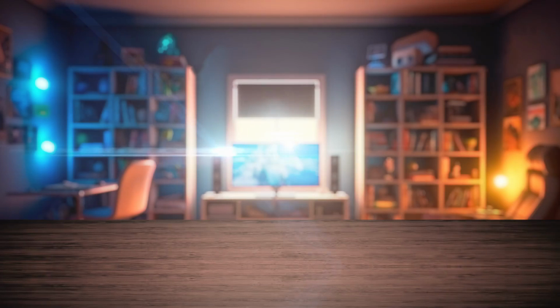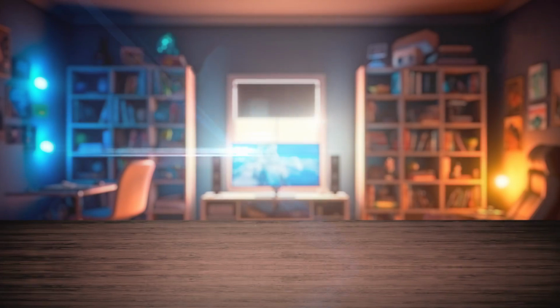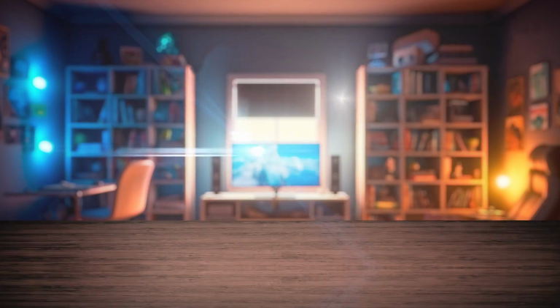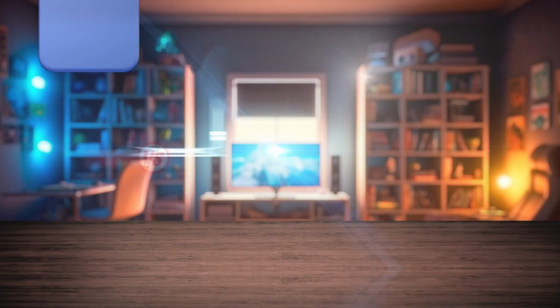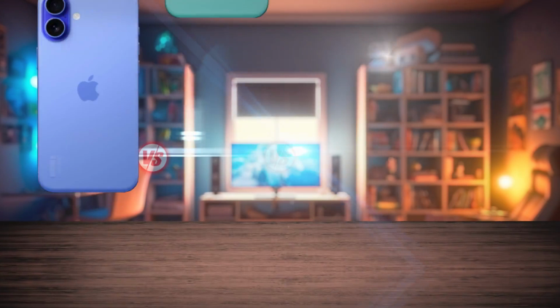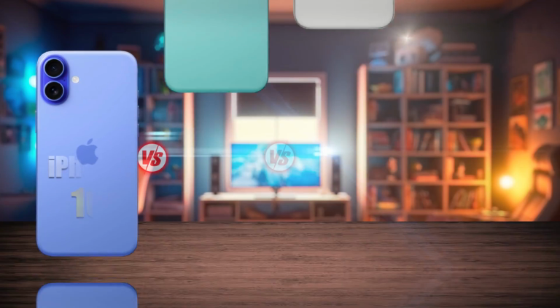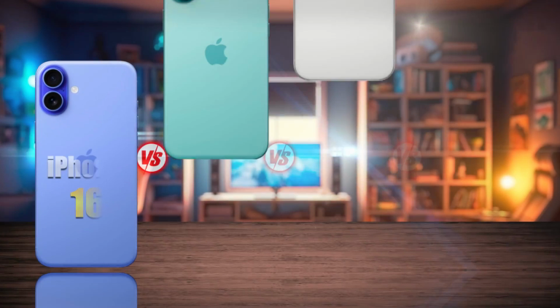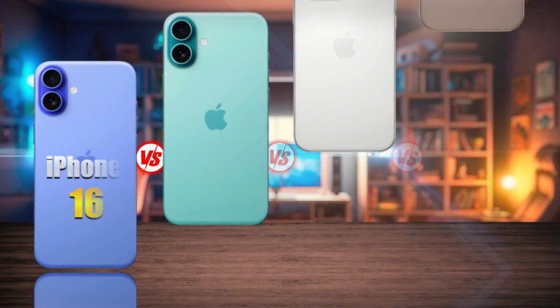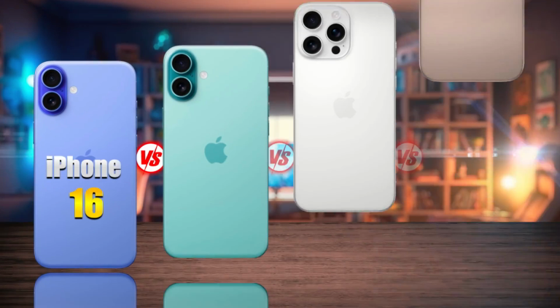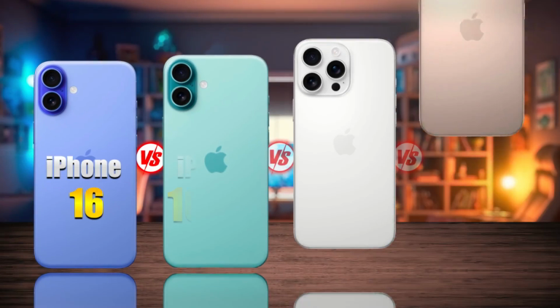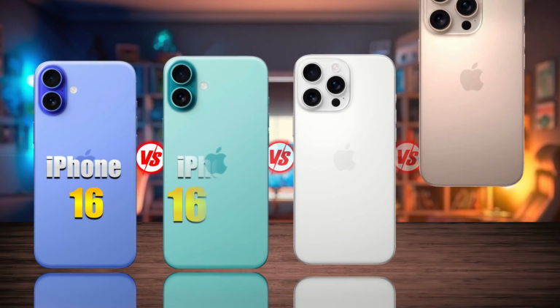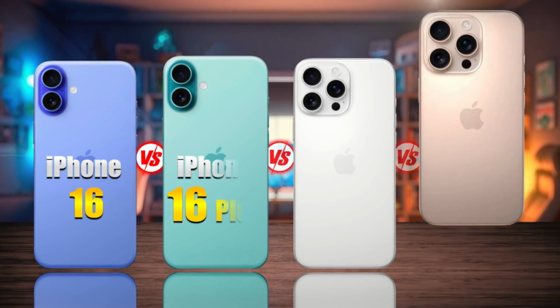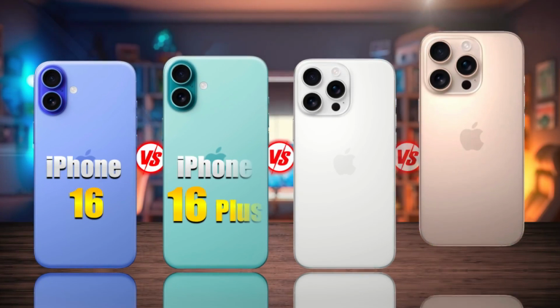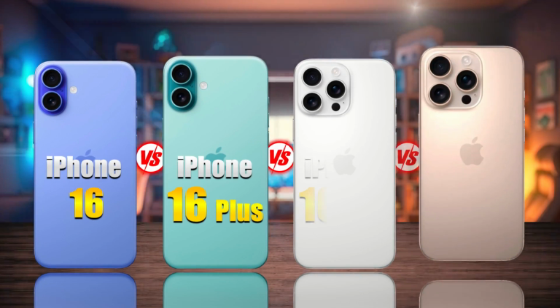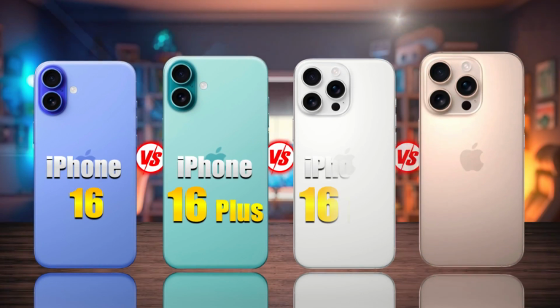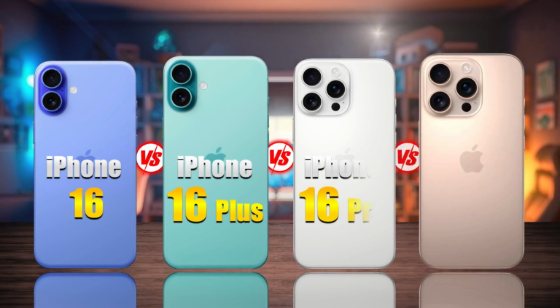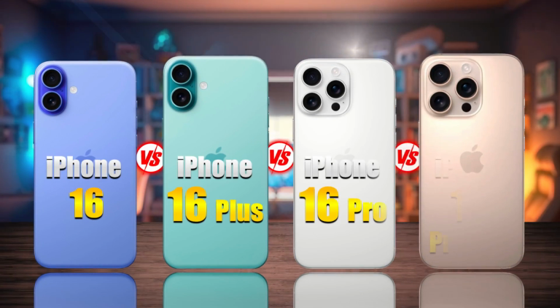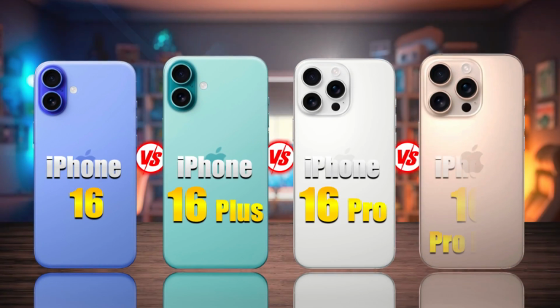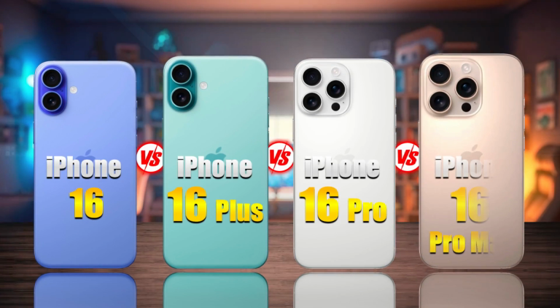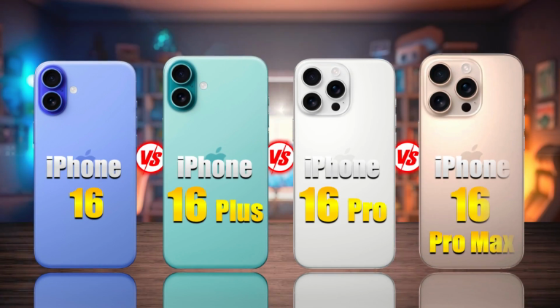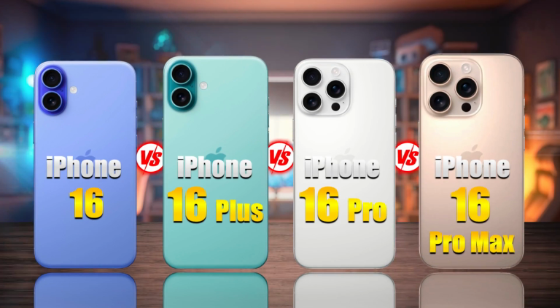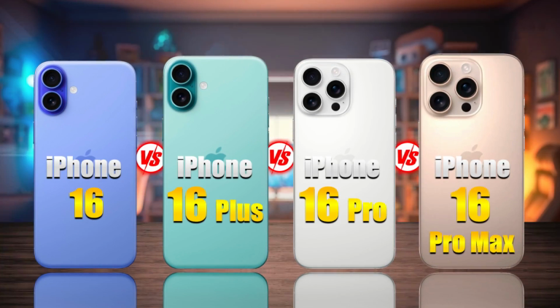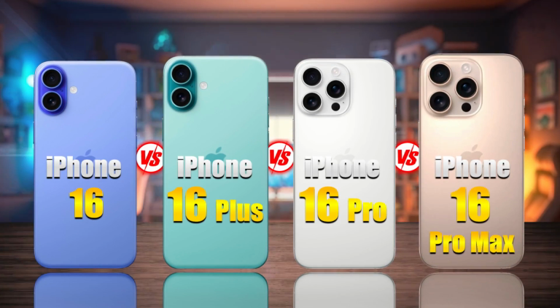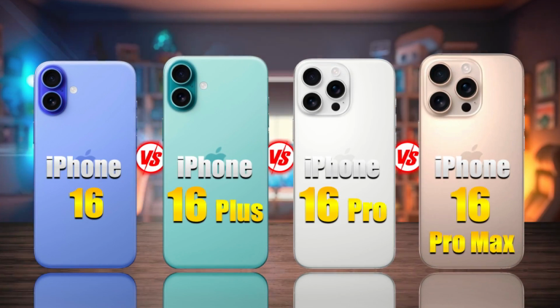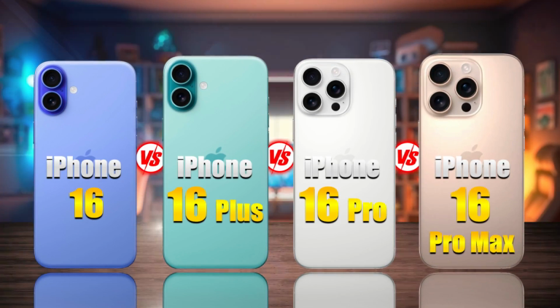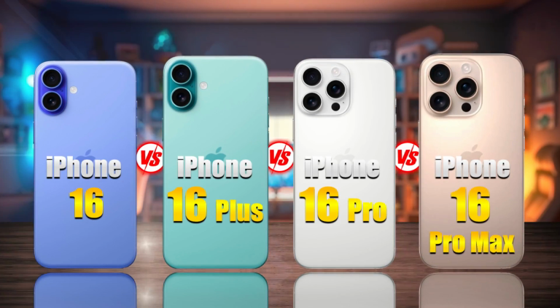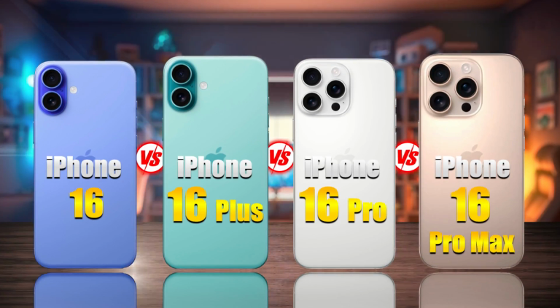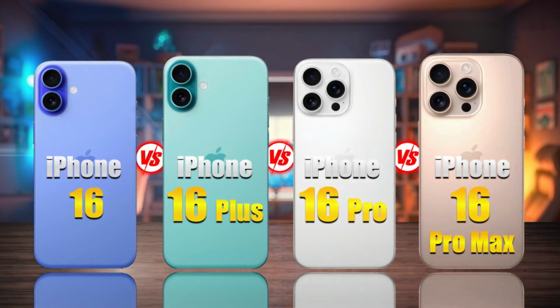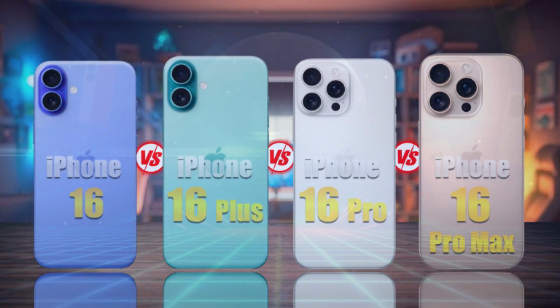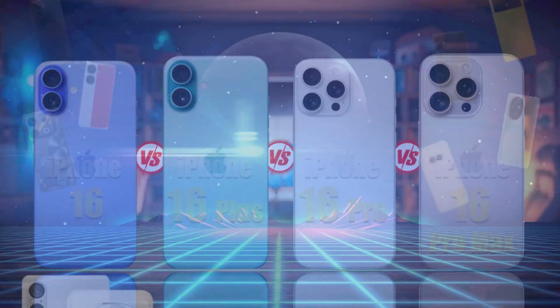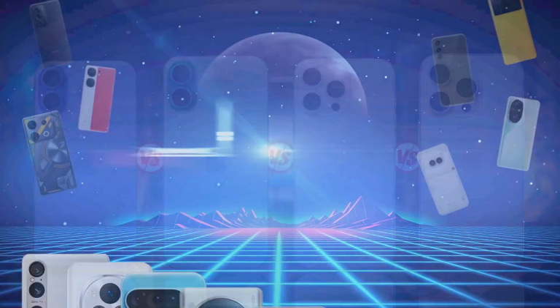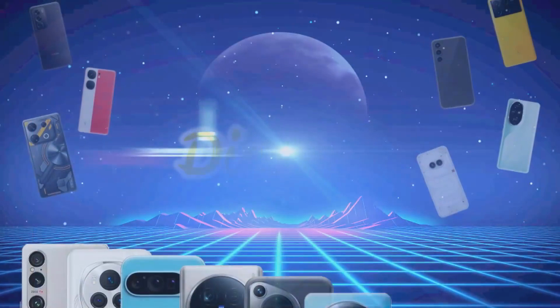Finally, here is the comparison of the iPhone 16 models. Let's get started!